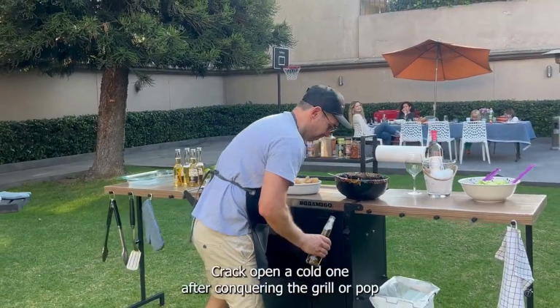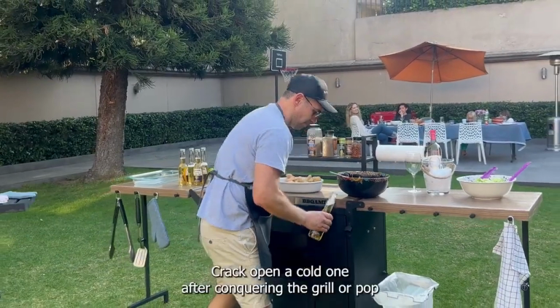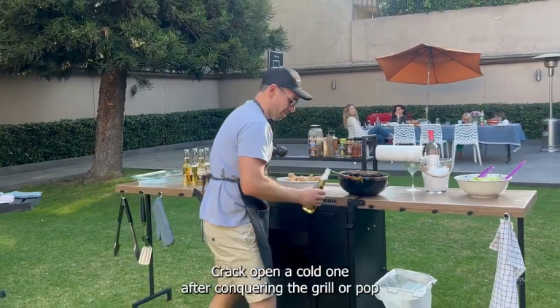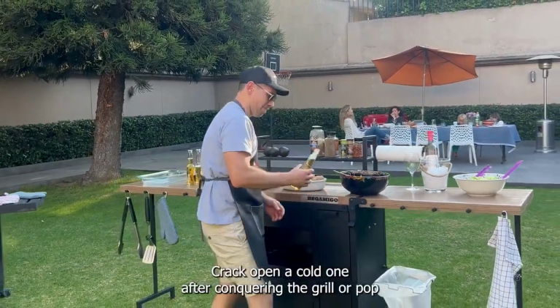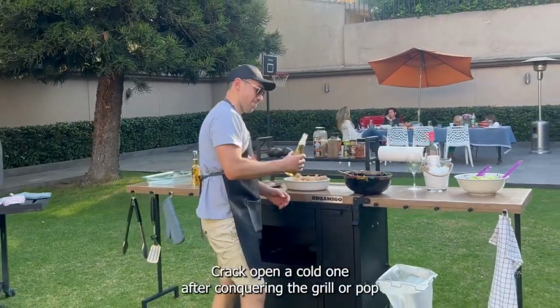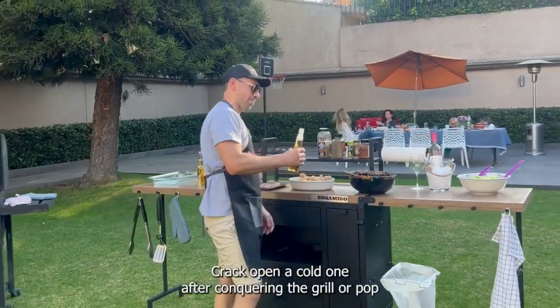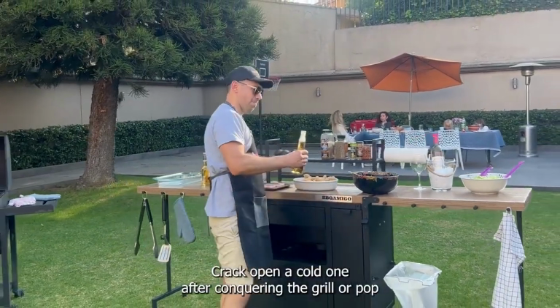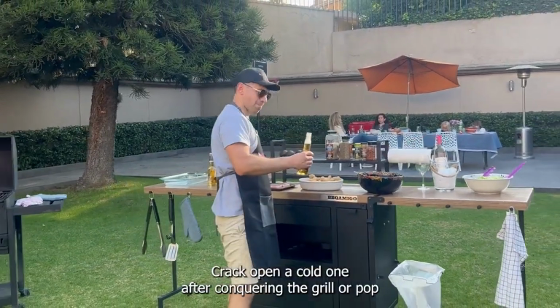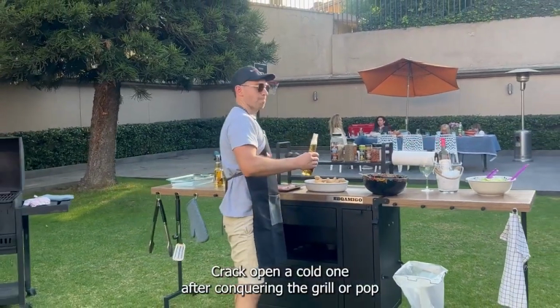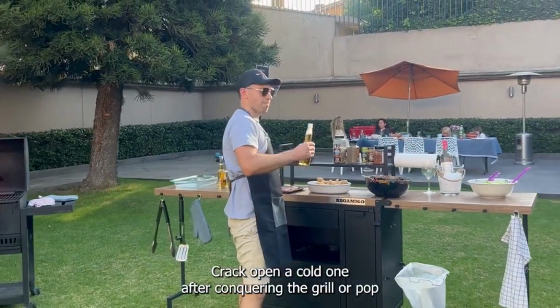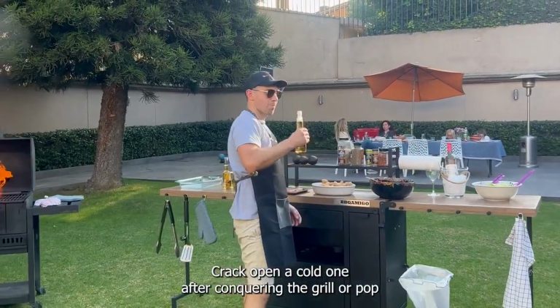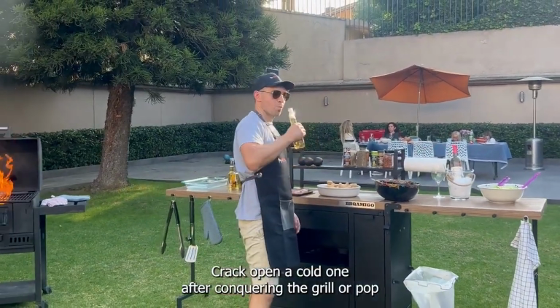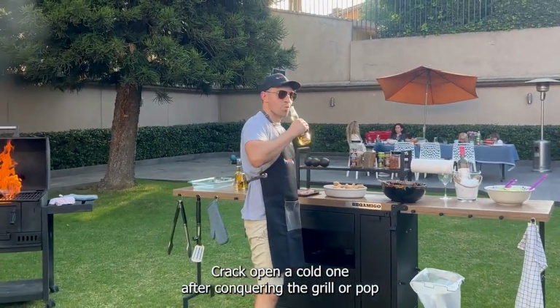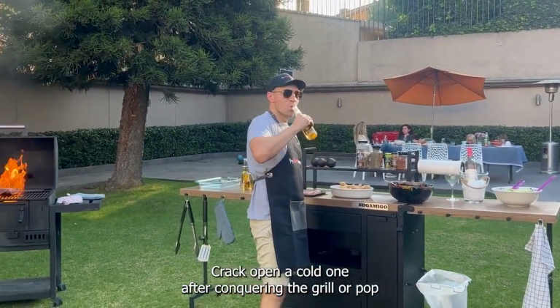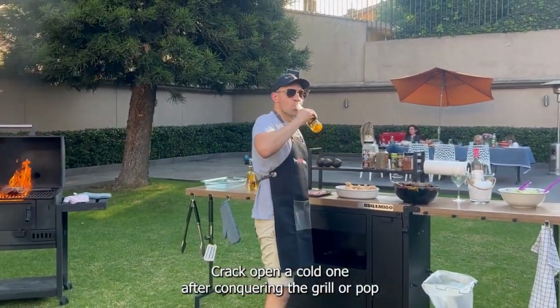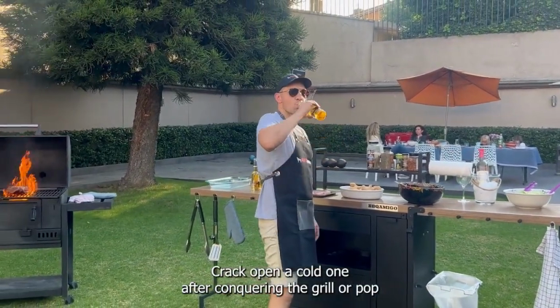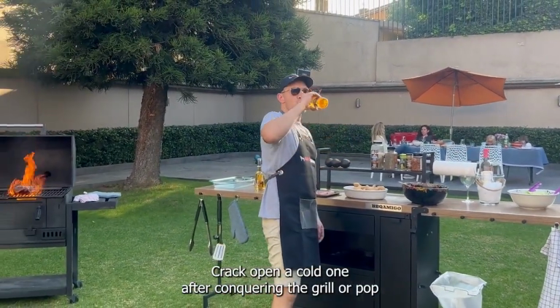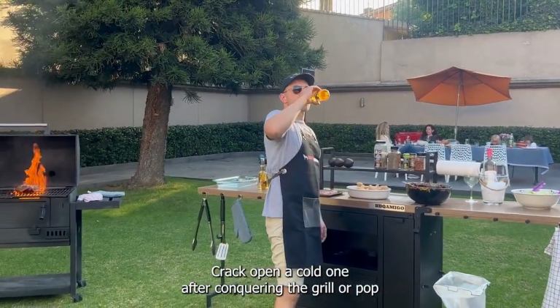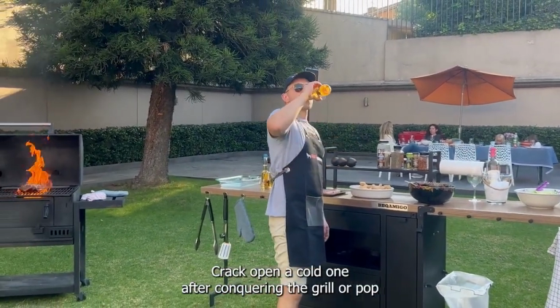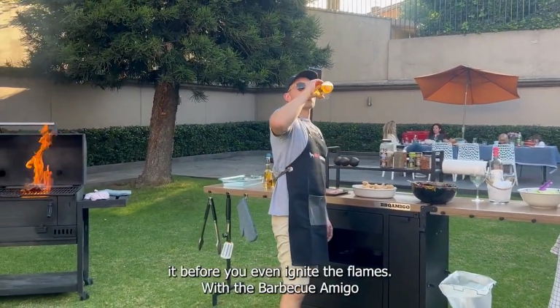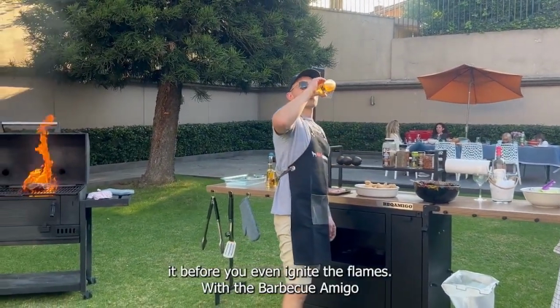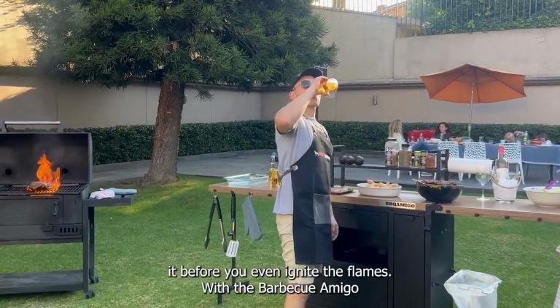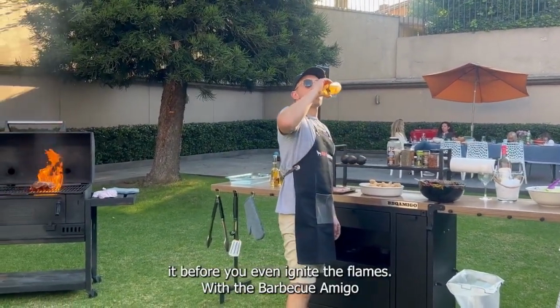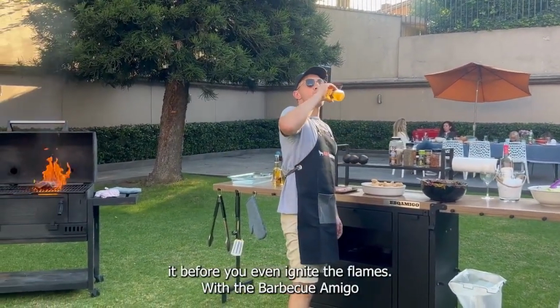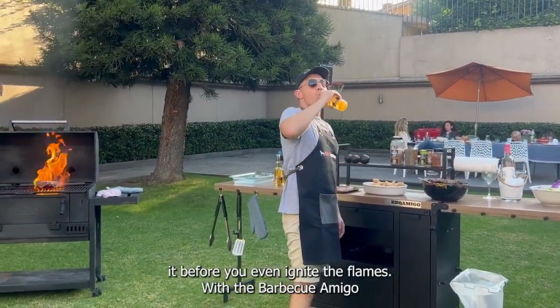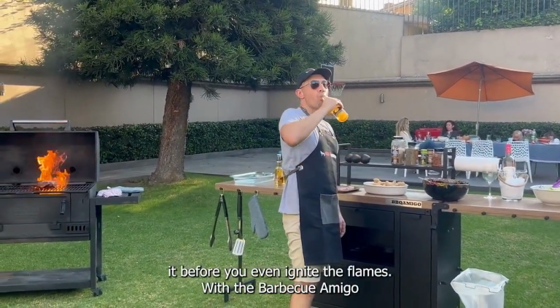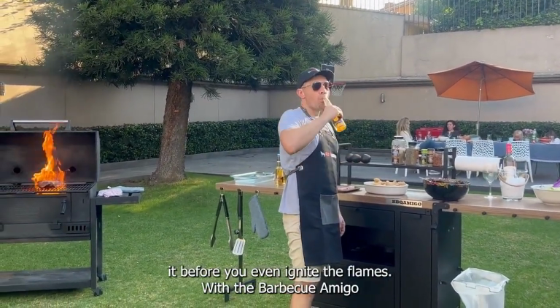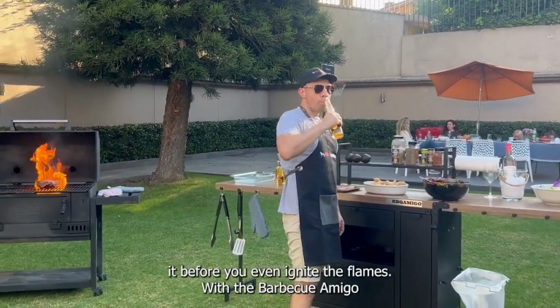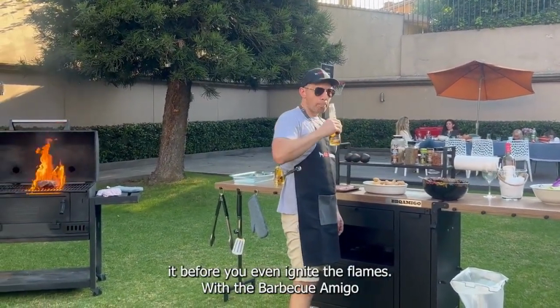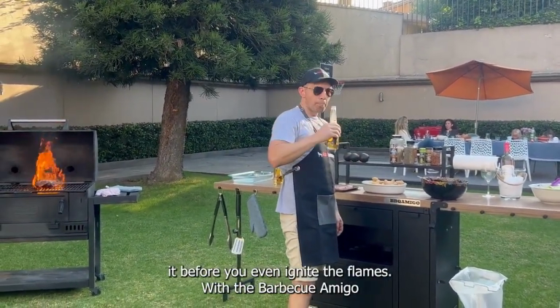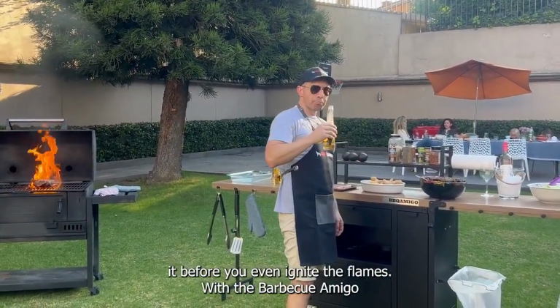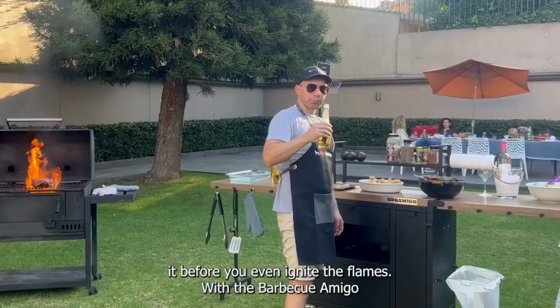And the ultimate BBQ wizardry with a built-in bottle opener. Crack open a cold one after conquering the grill, or pop it before you even ignite the flames.